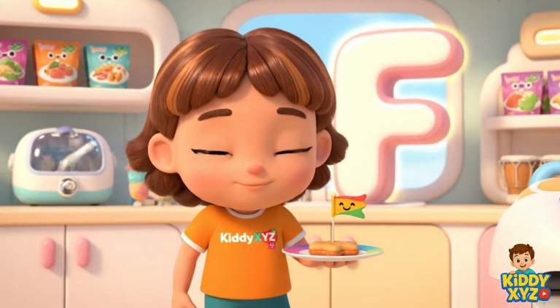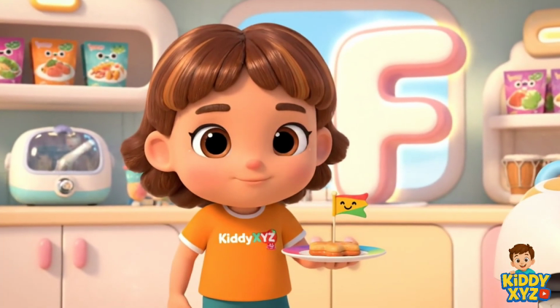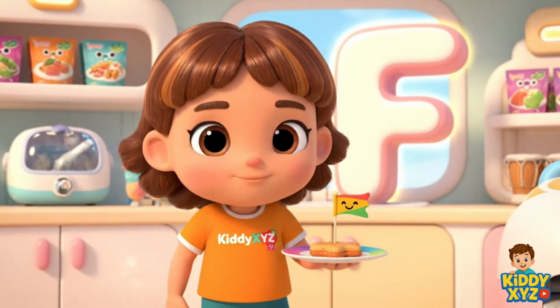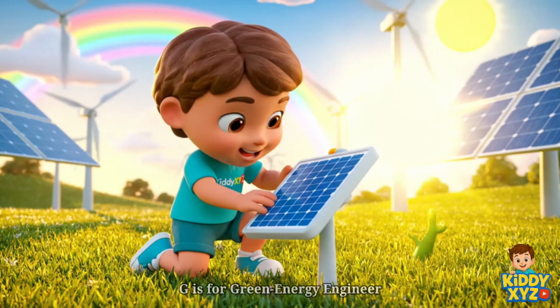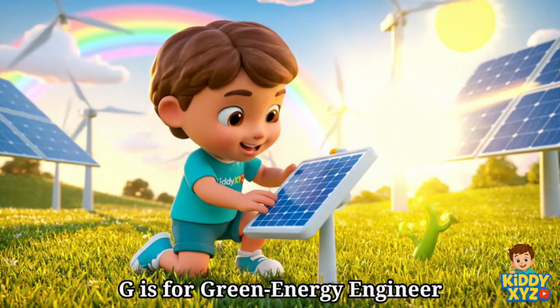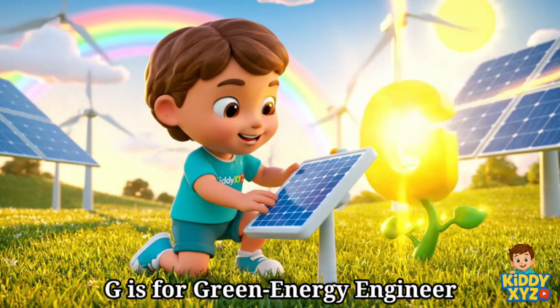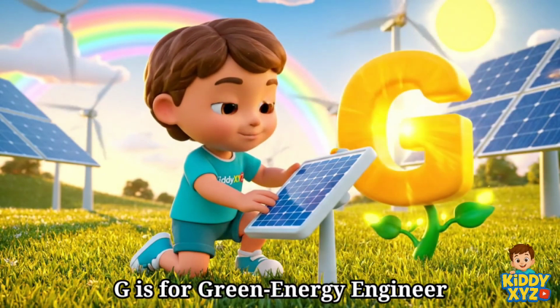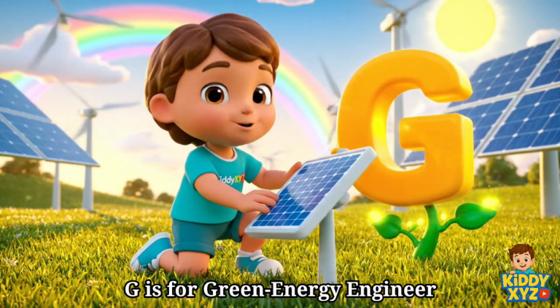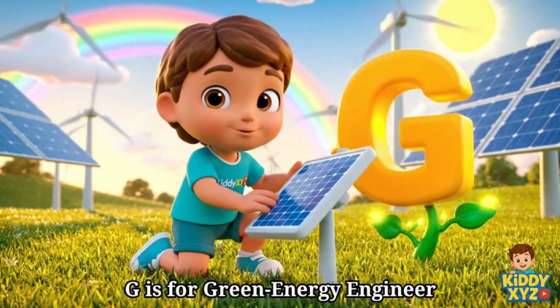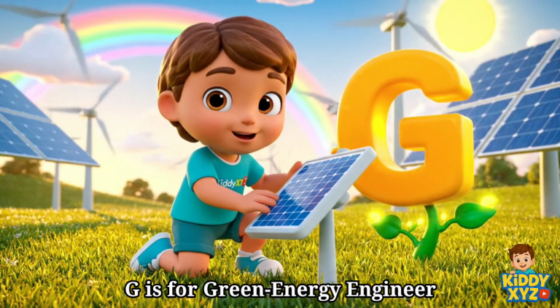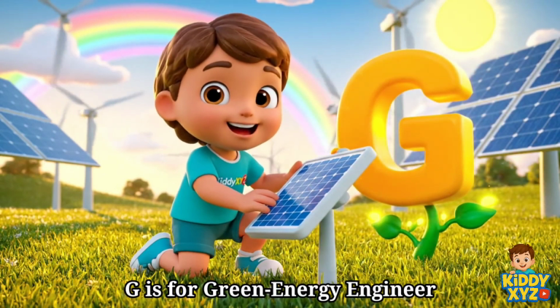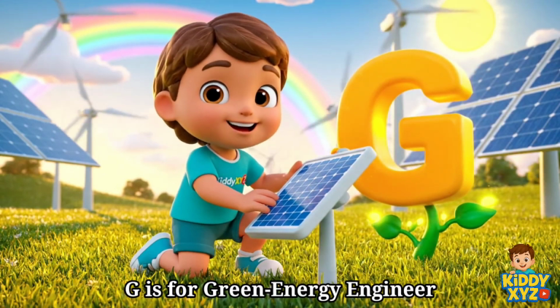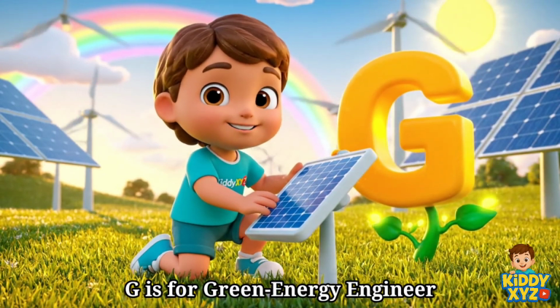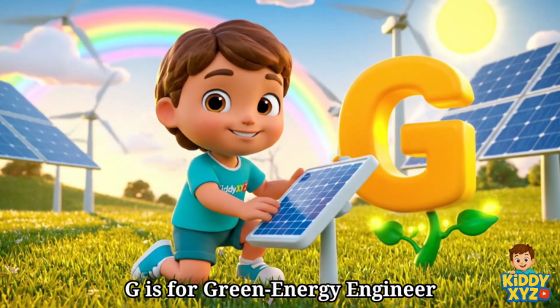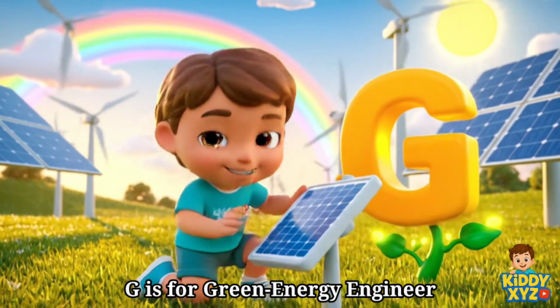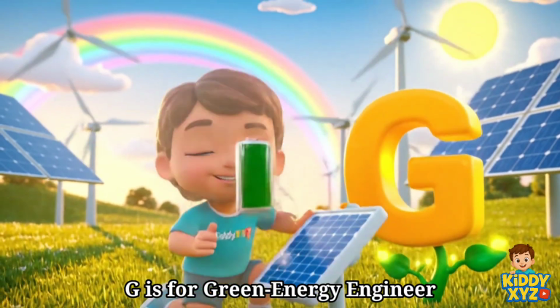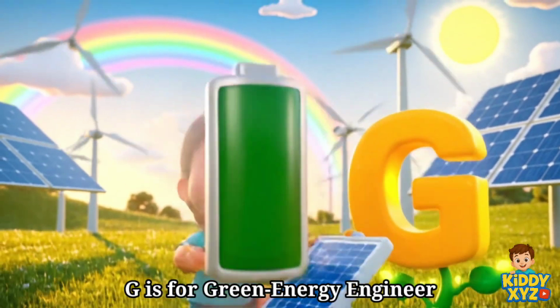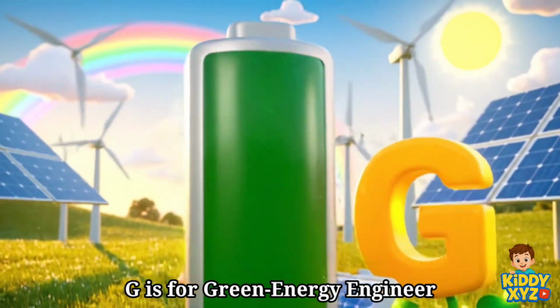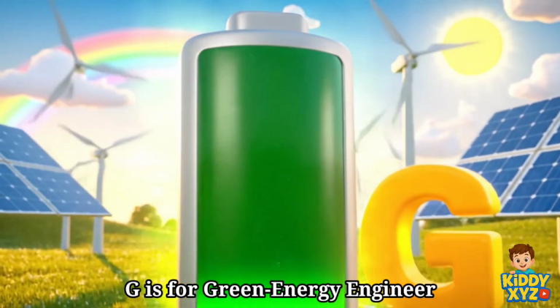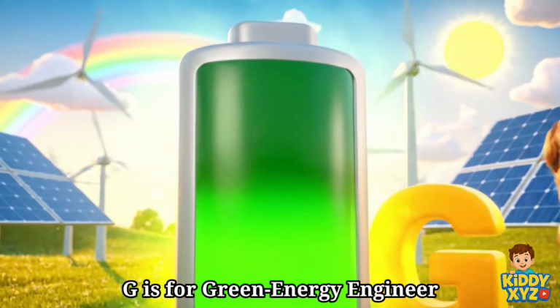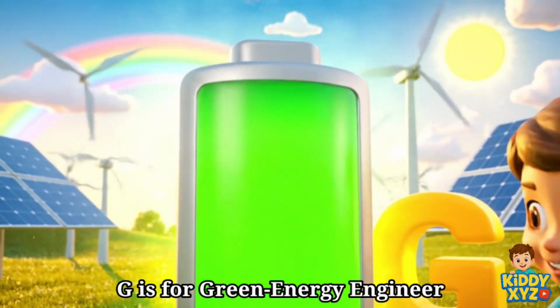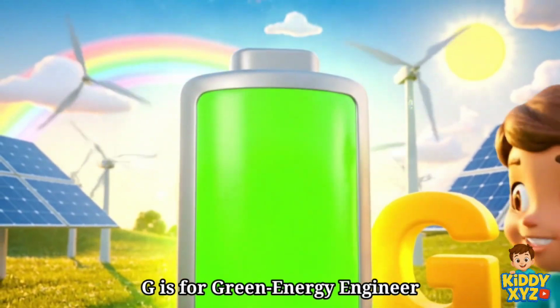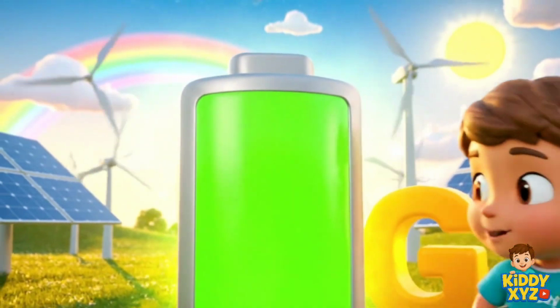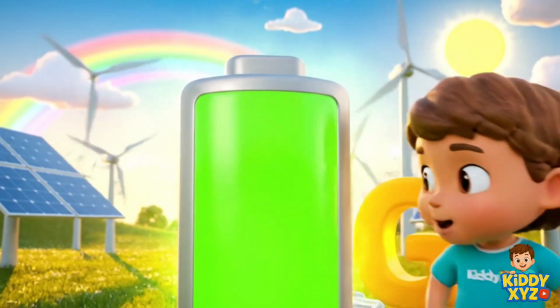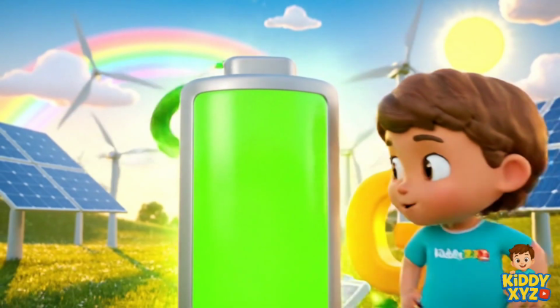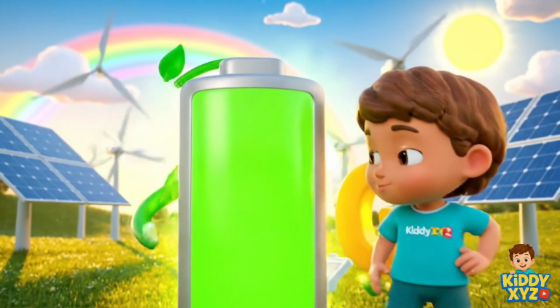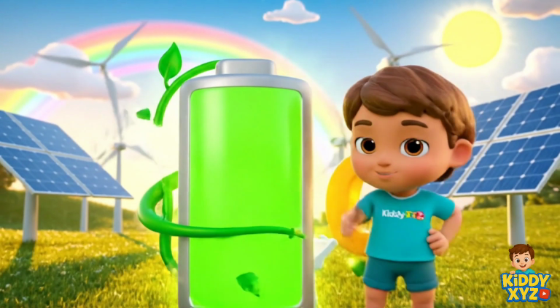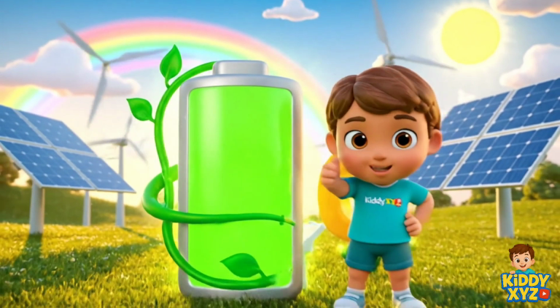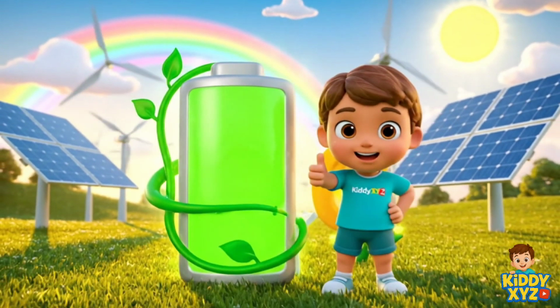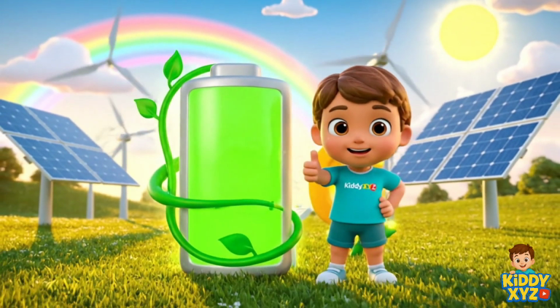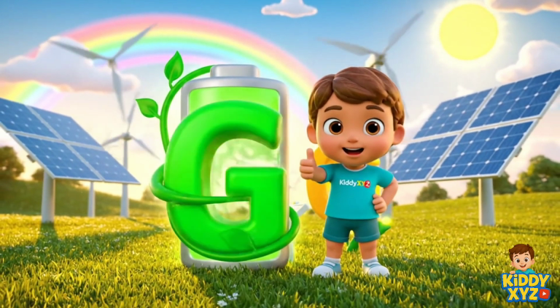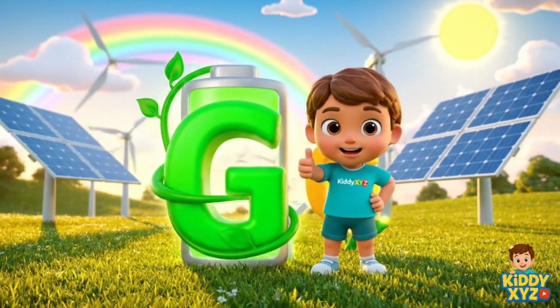G is for Green Energy Engineer. Making clean power from sun and wind.